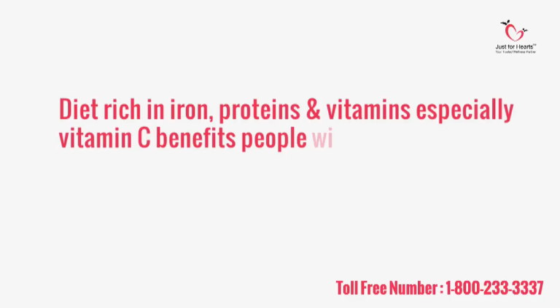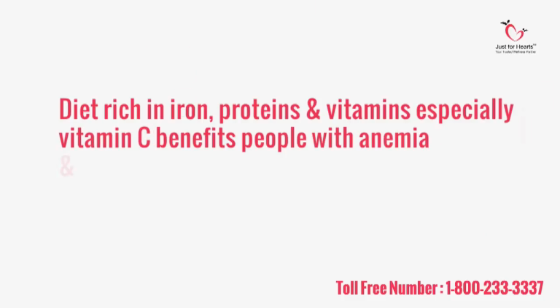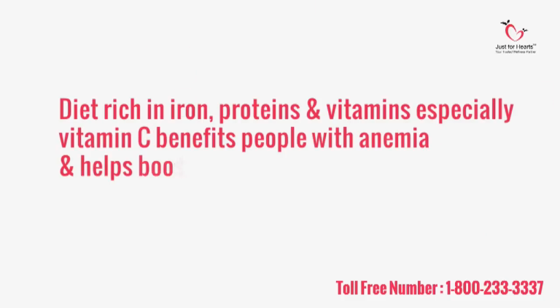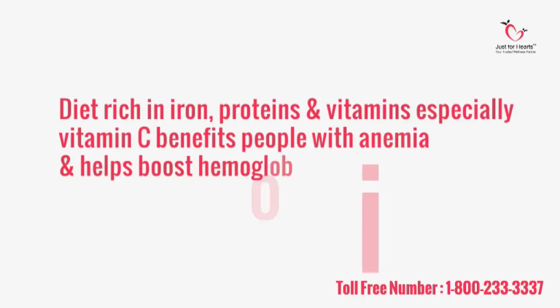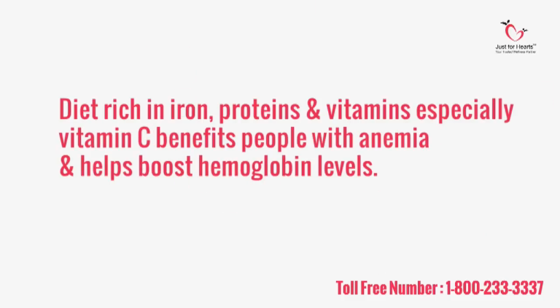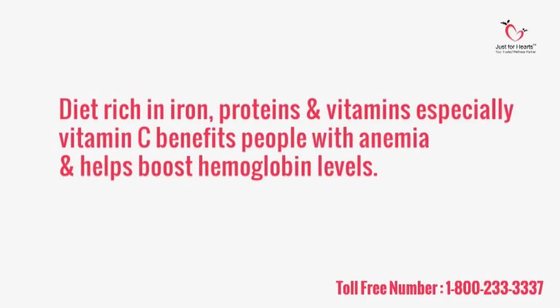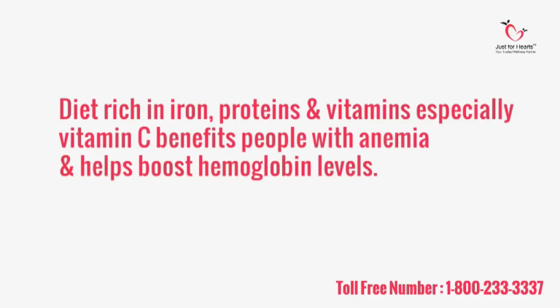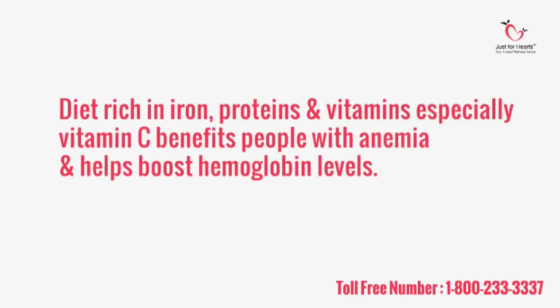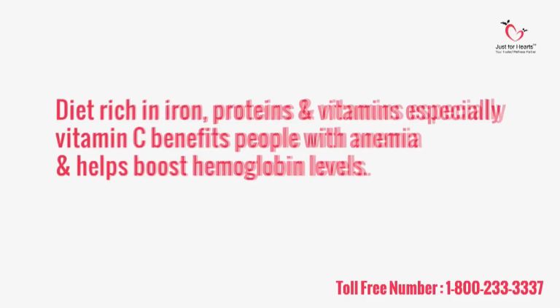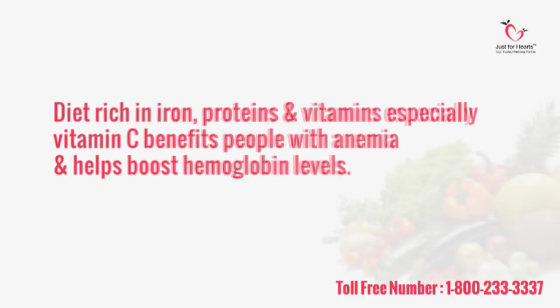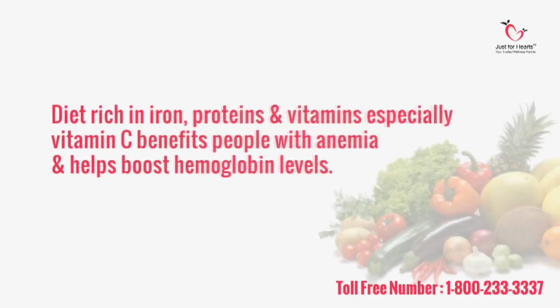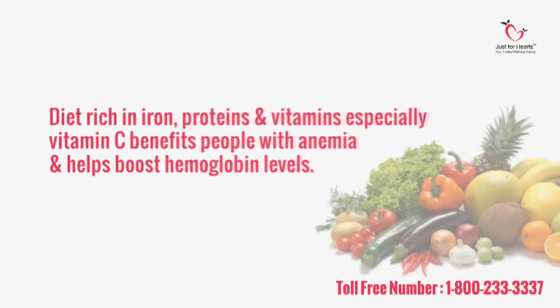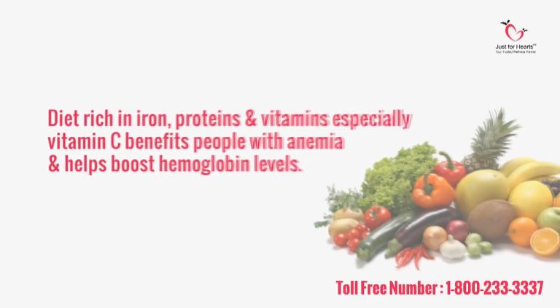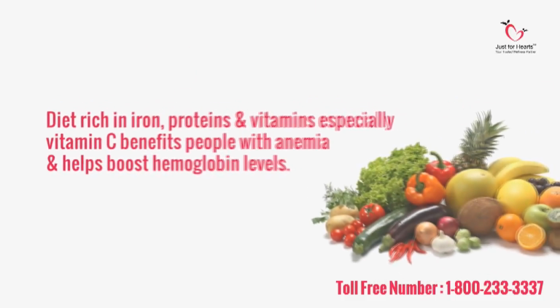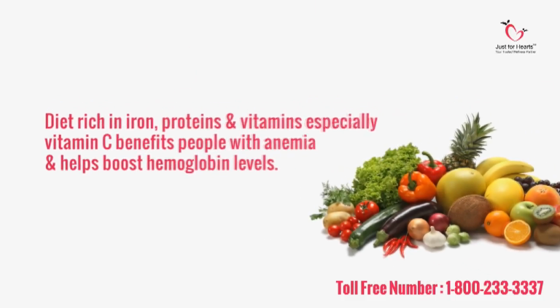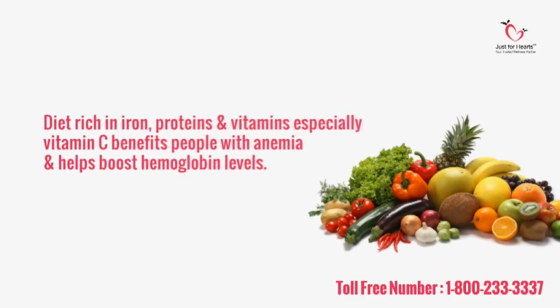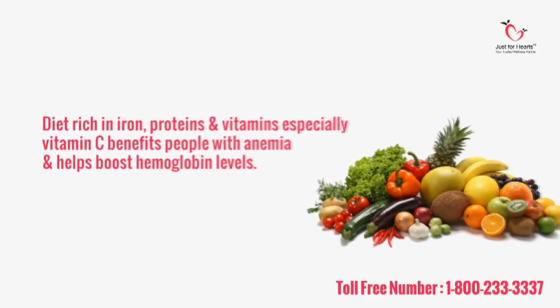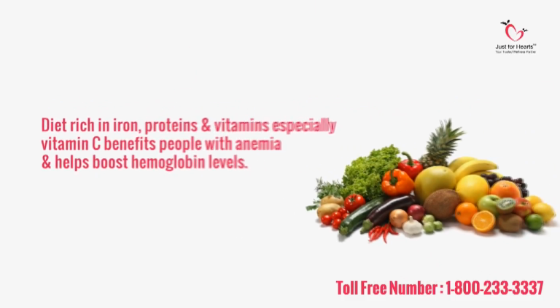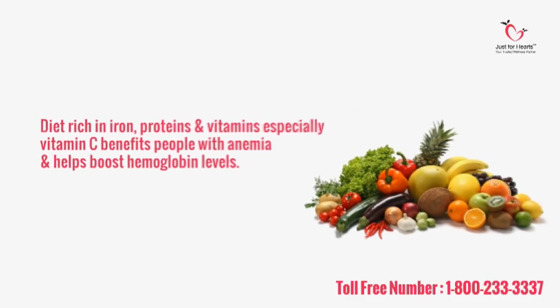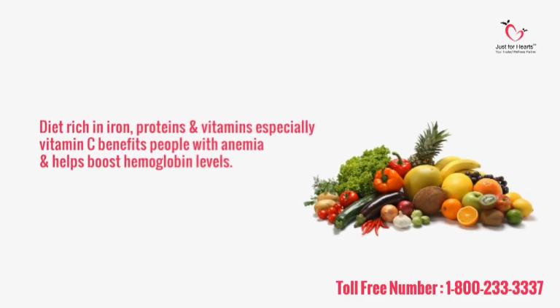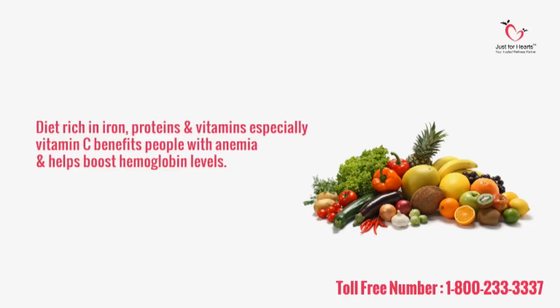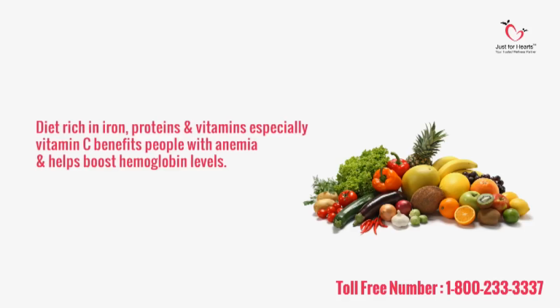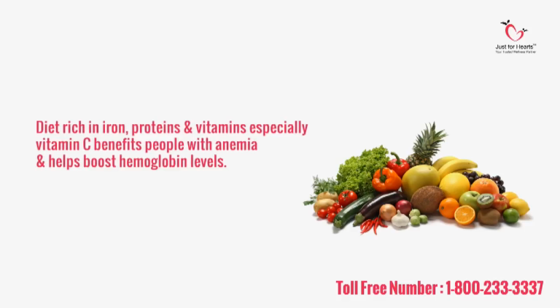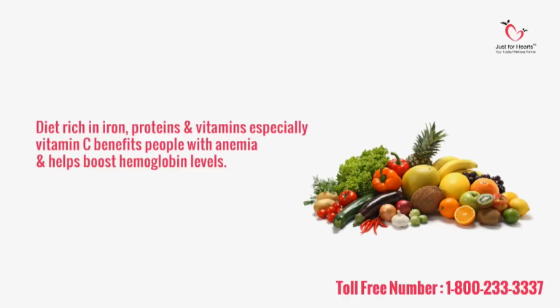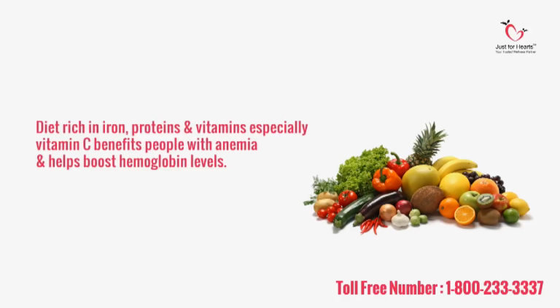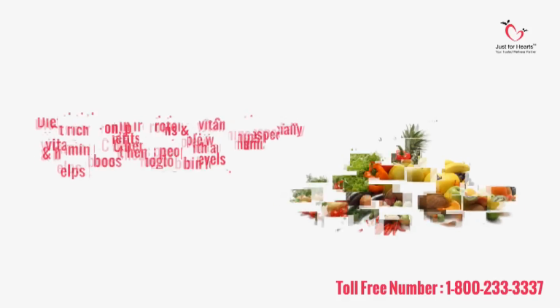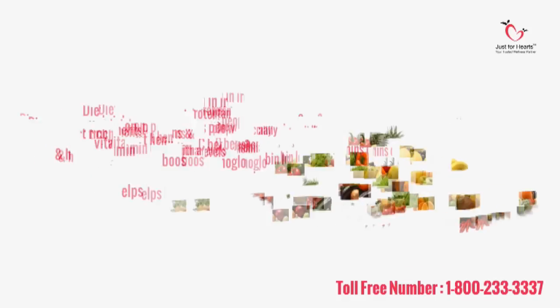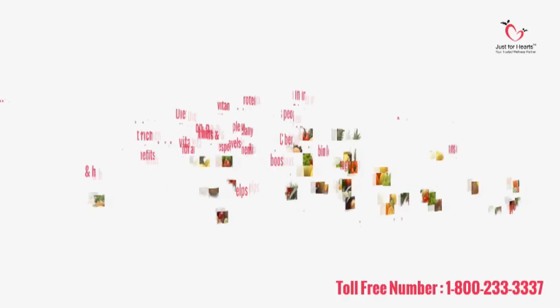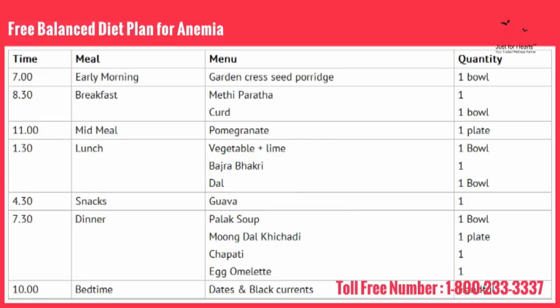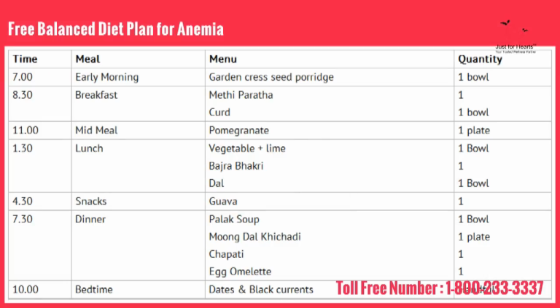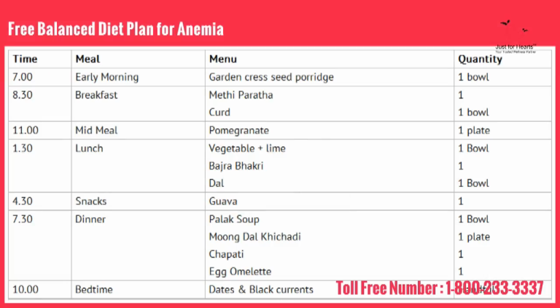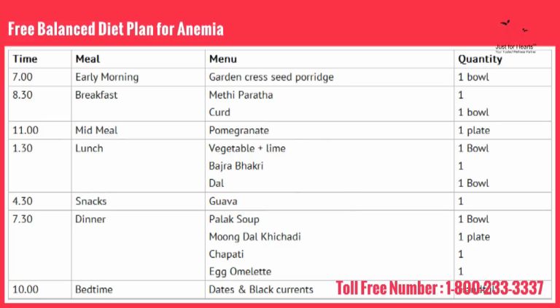A diet rich in iron, proteins, and vitamin C benefits people with anemia to boost hemoglobin levels.